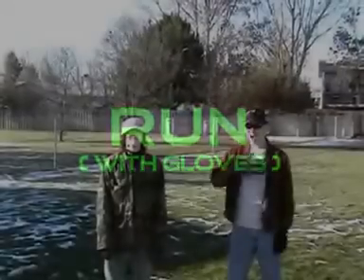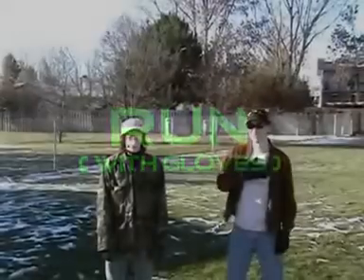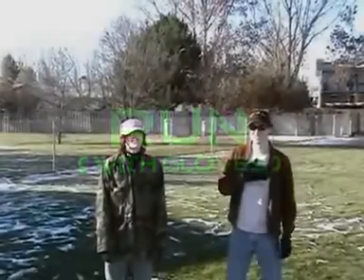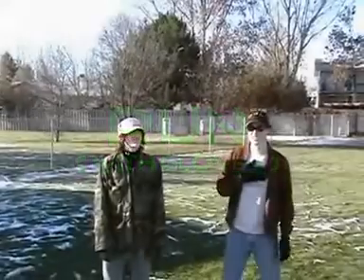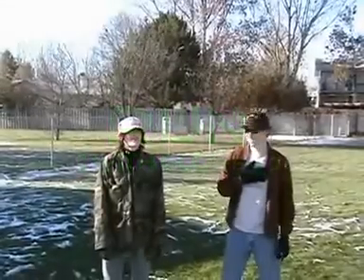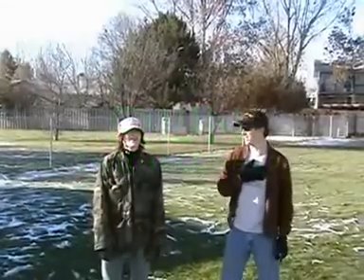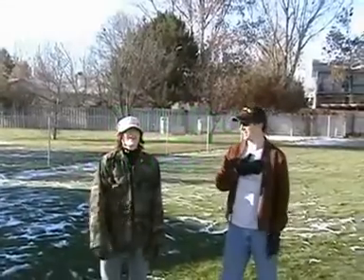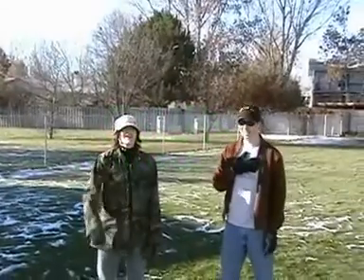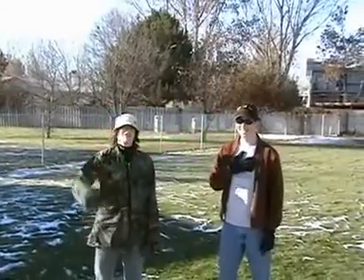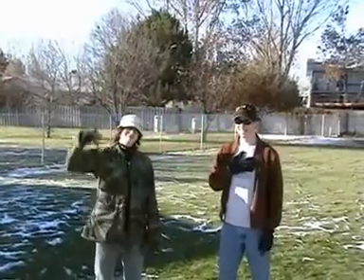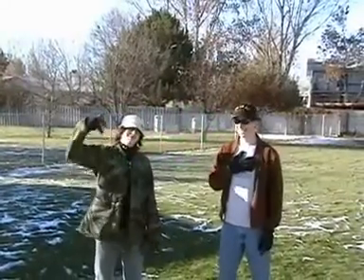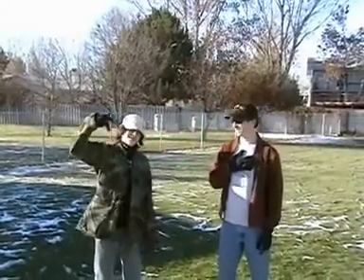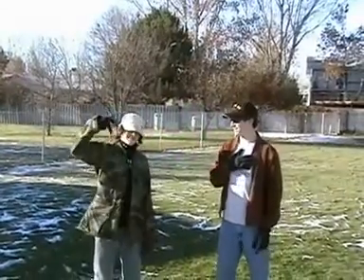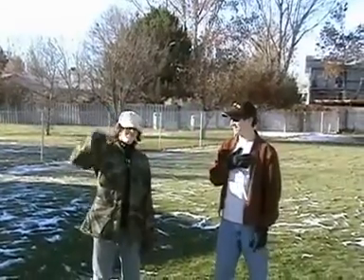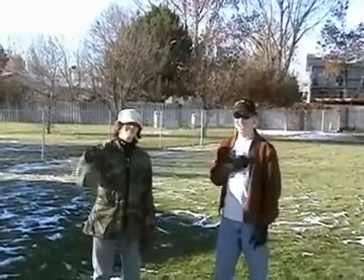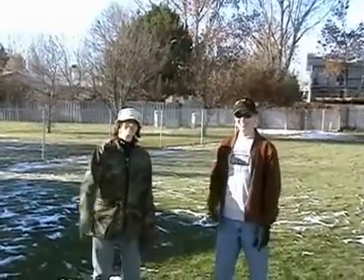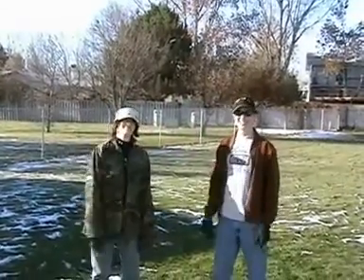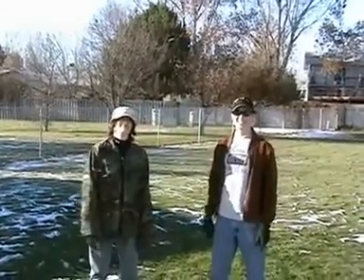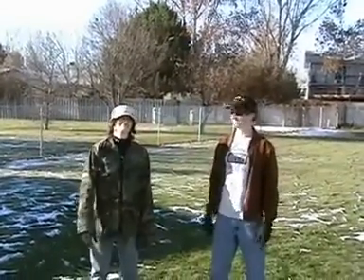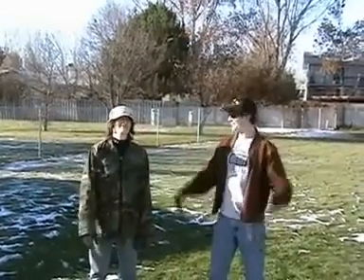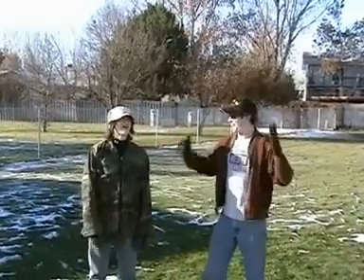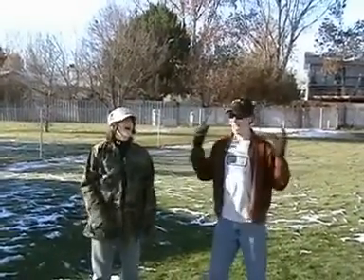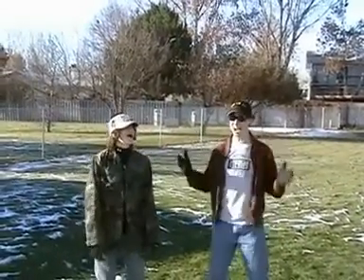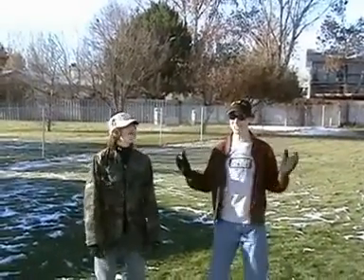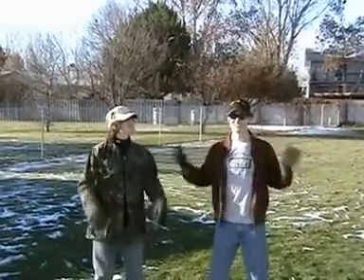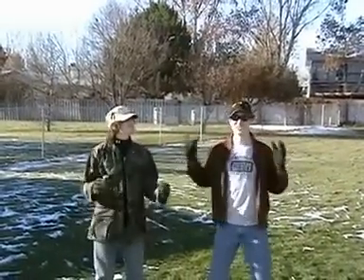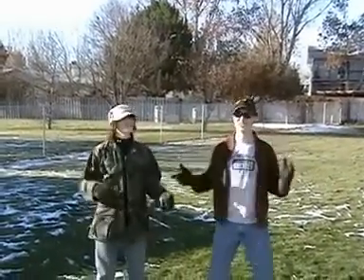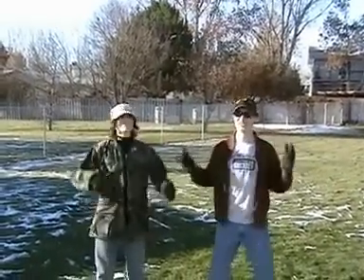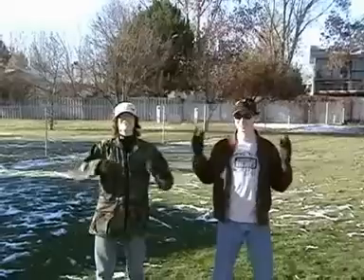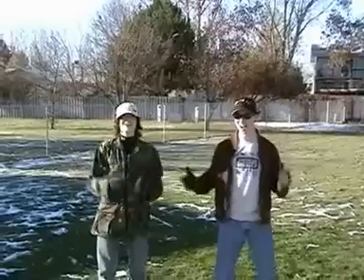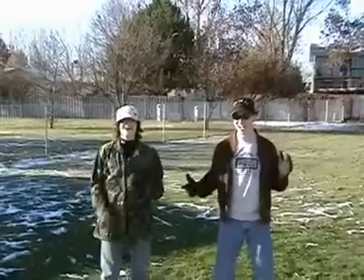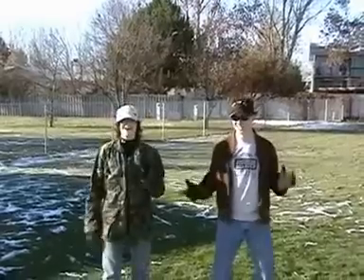I'm Christopher. I'm Sam. And this is How To Run.